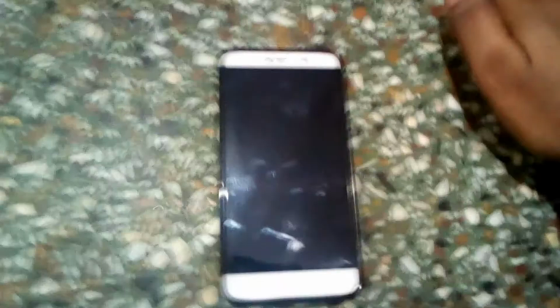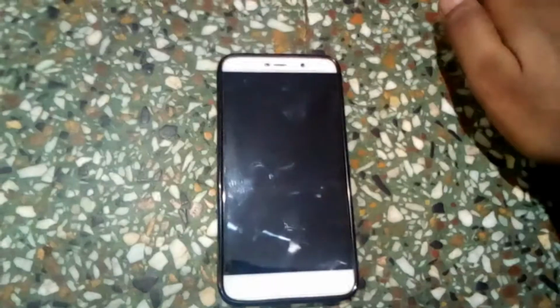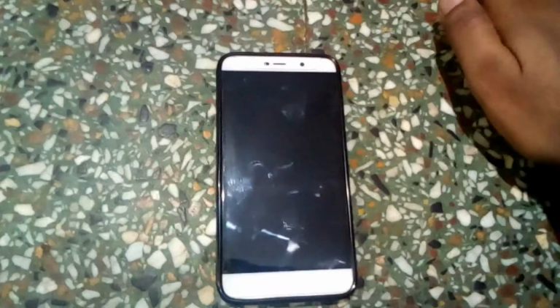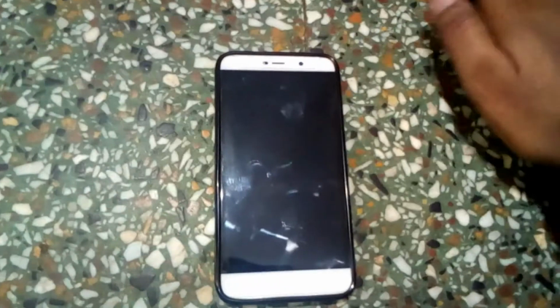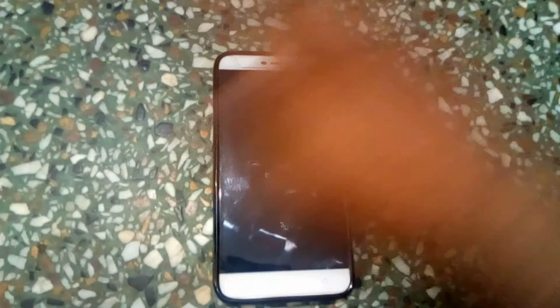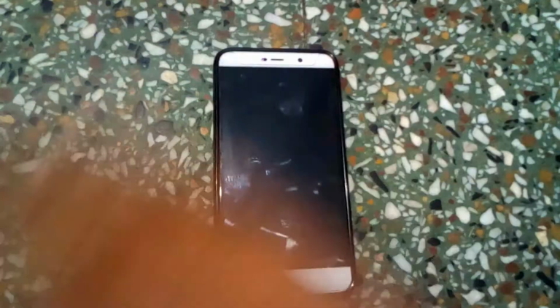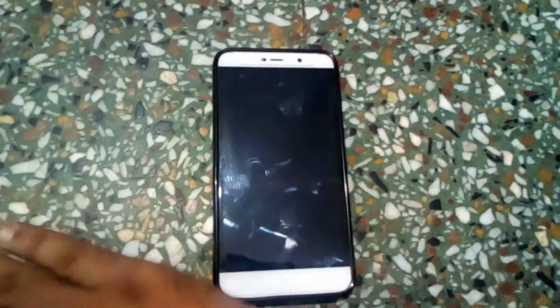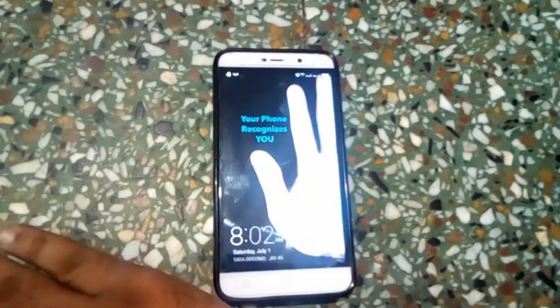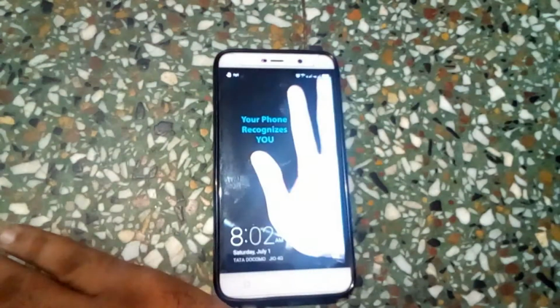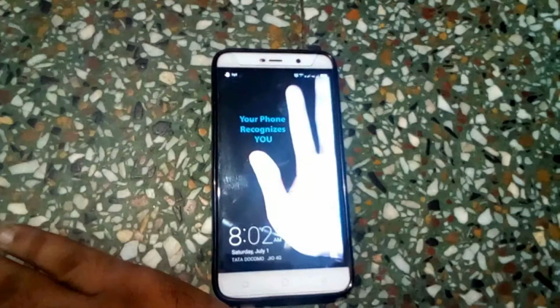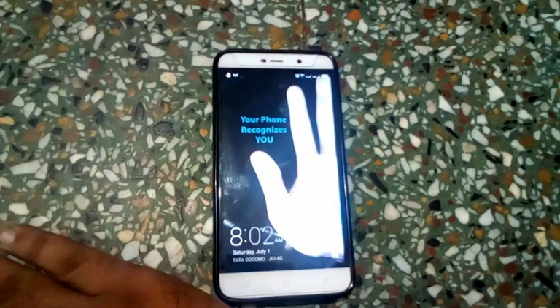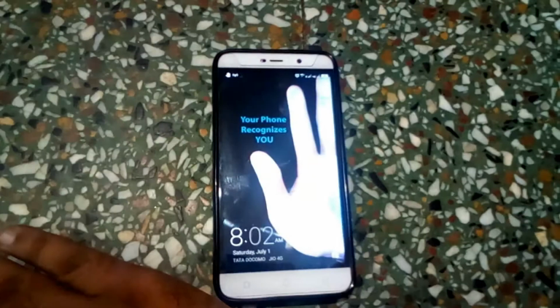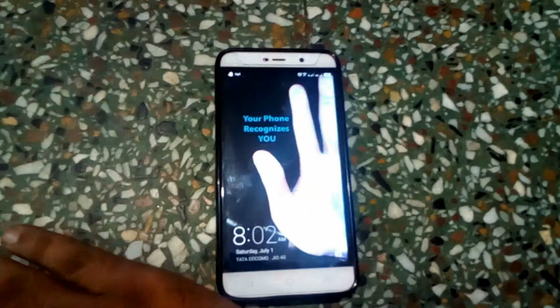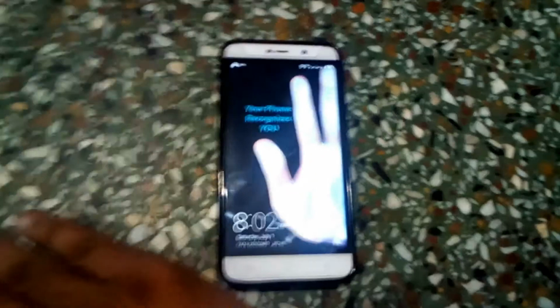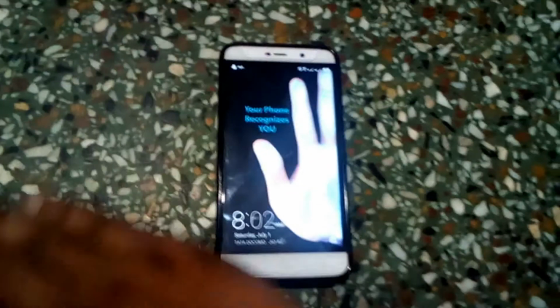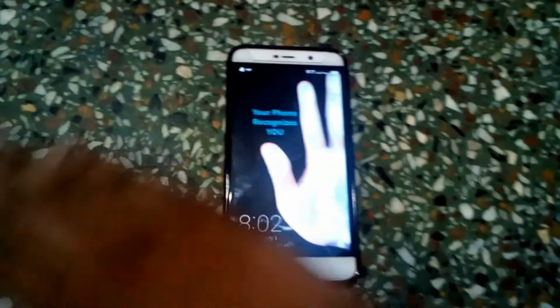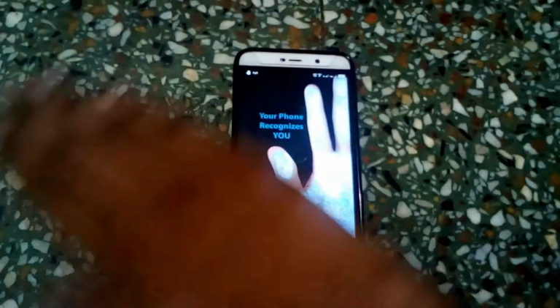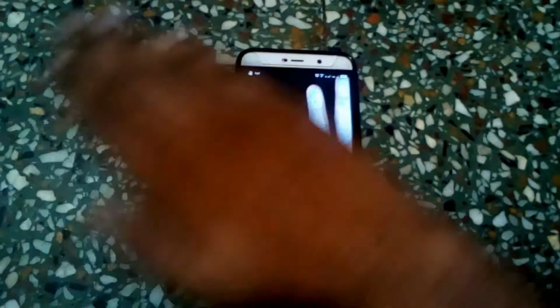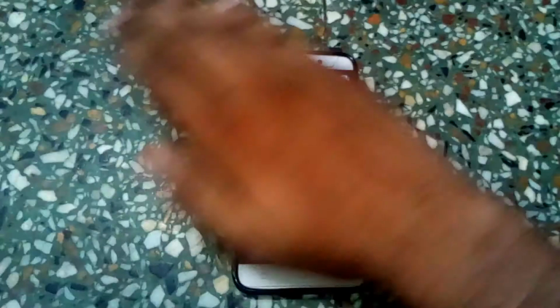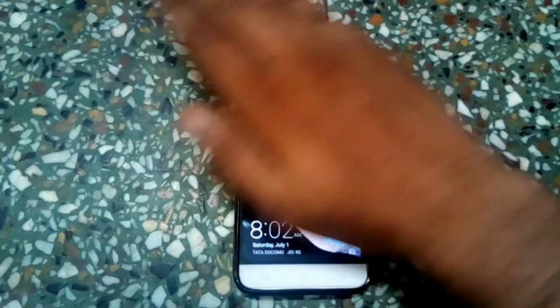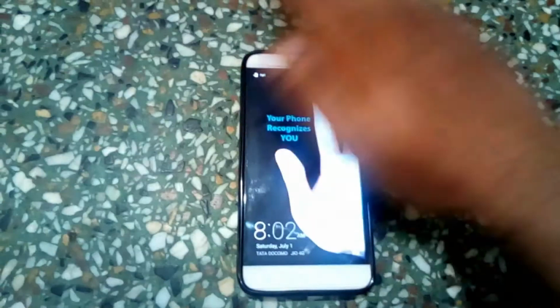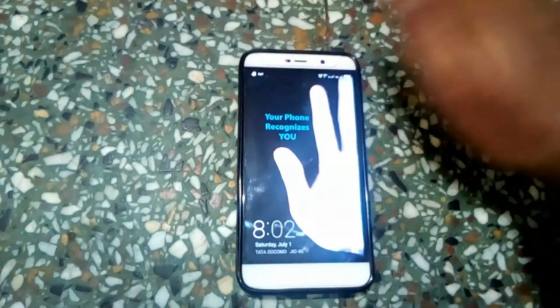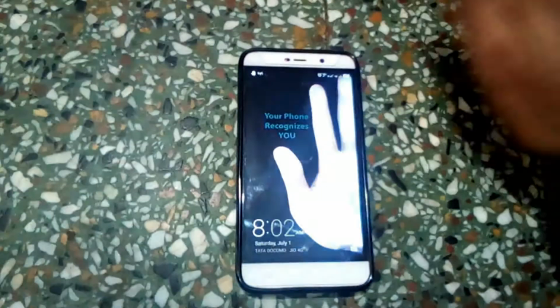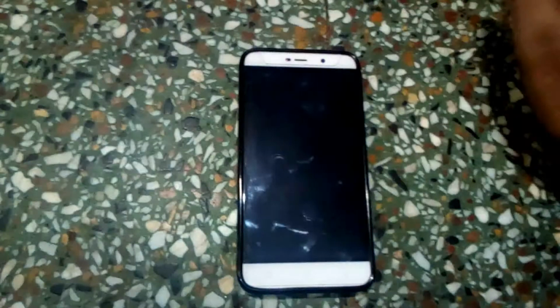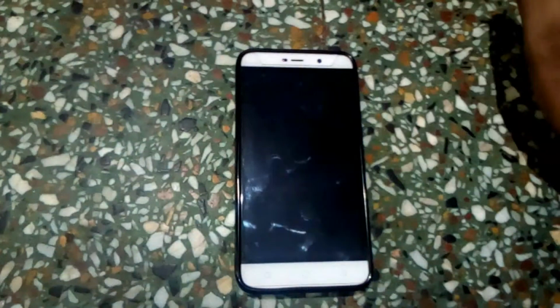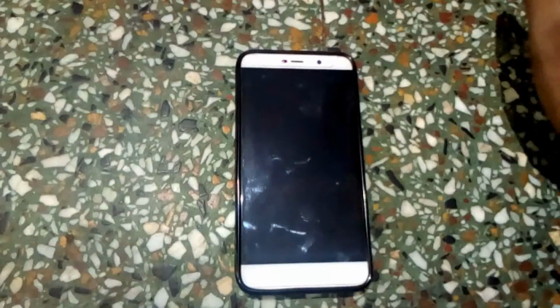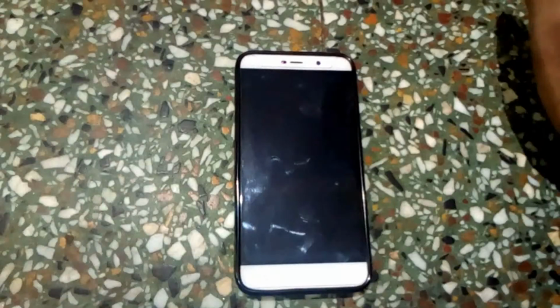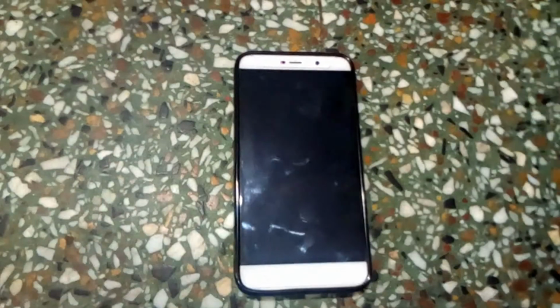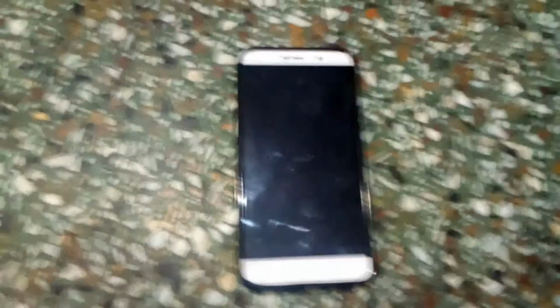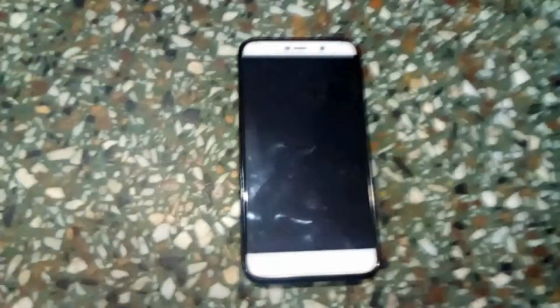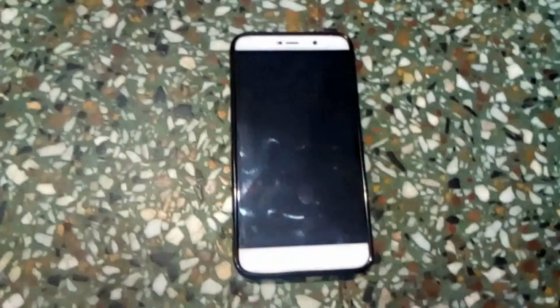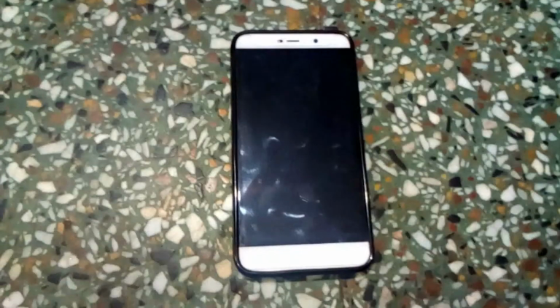Hello friends. Today I will show you how to lock and unlock your phone without touching it. So let's get started.